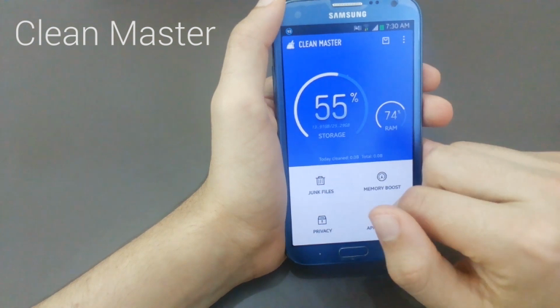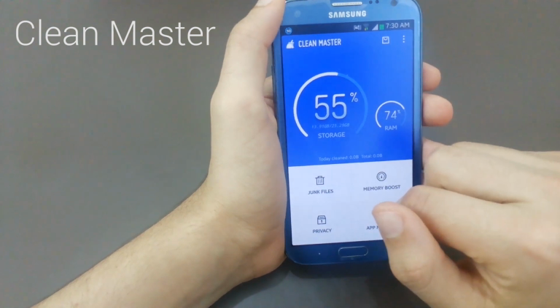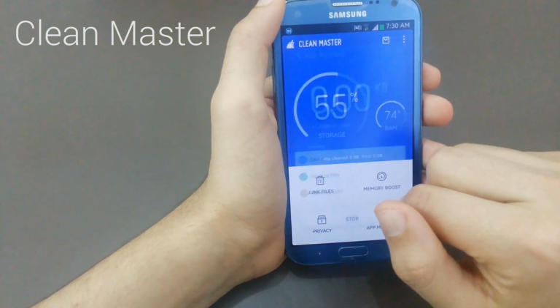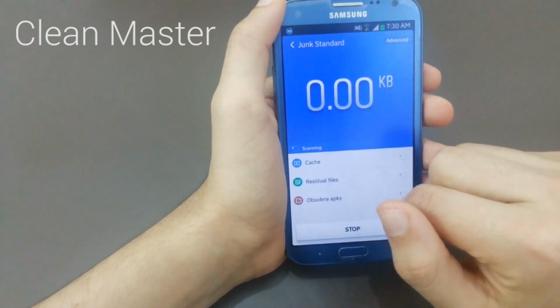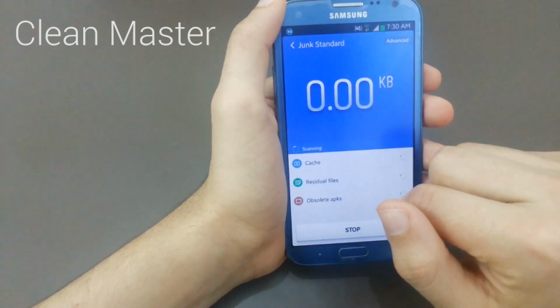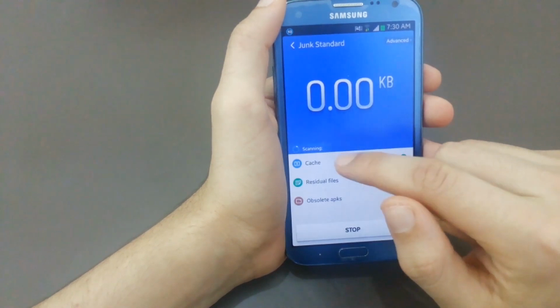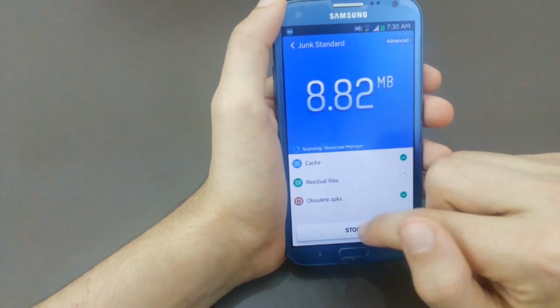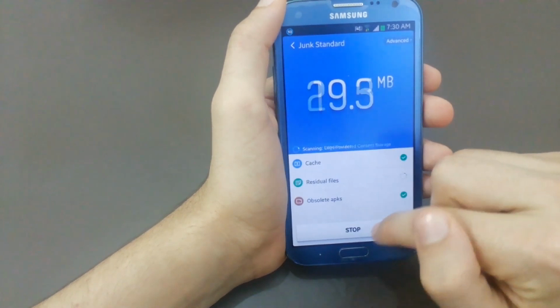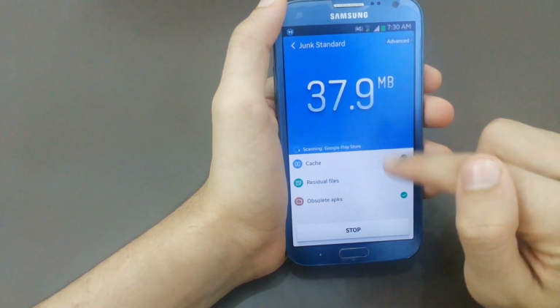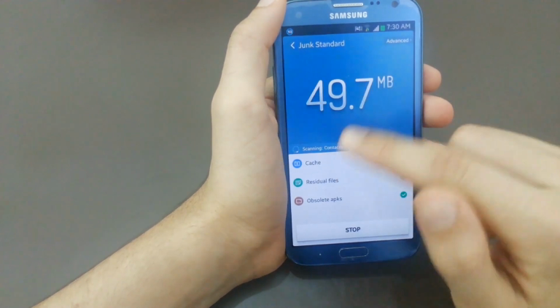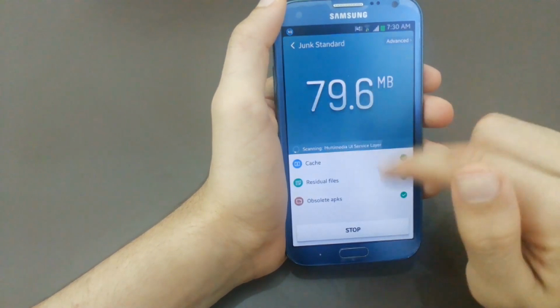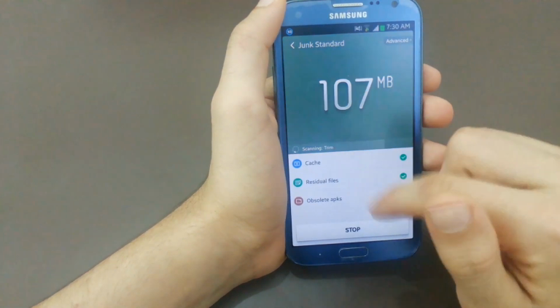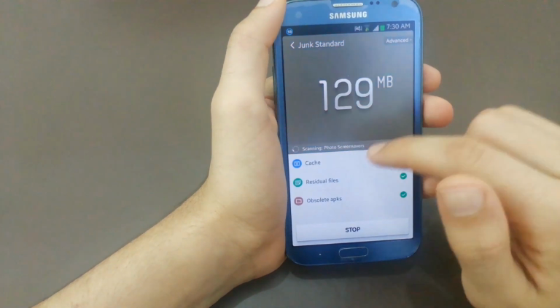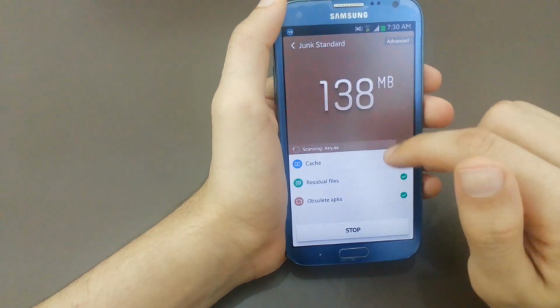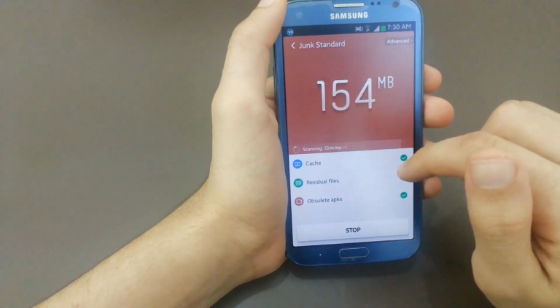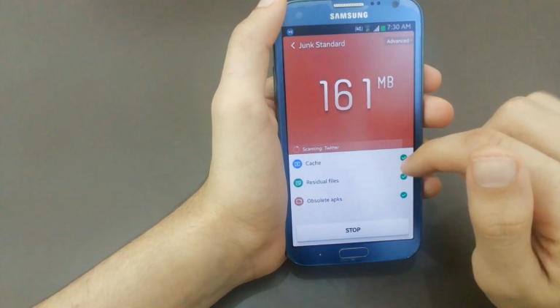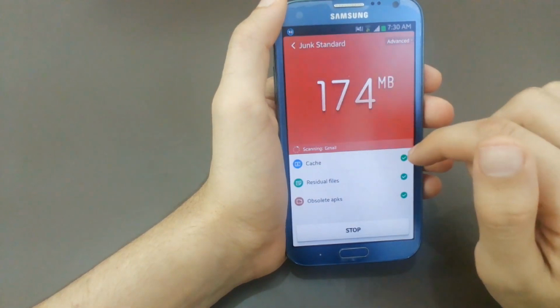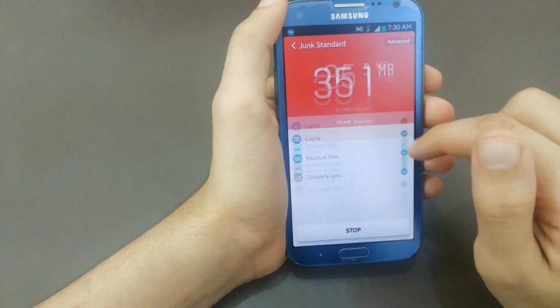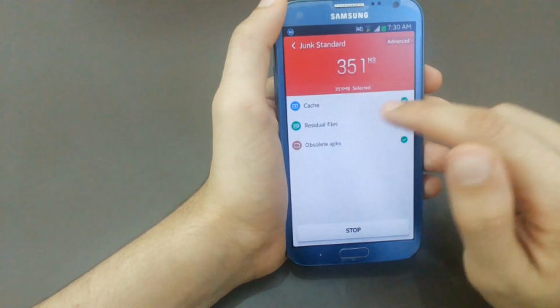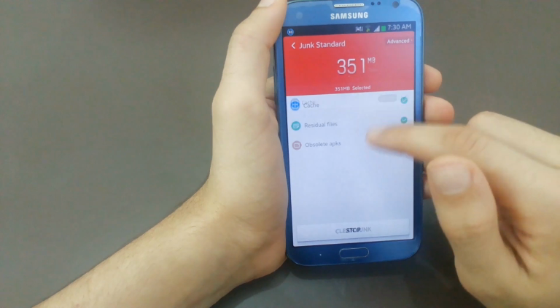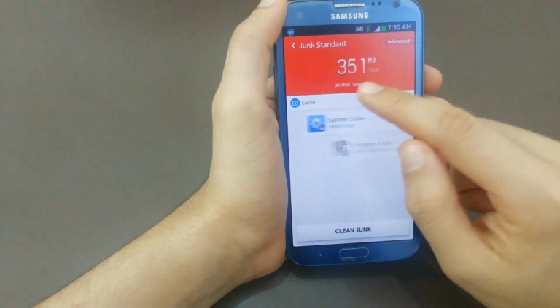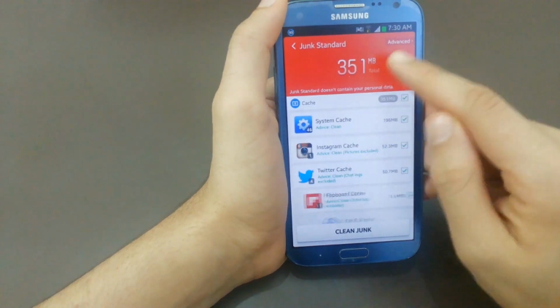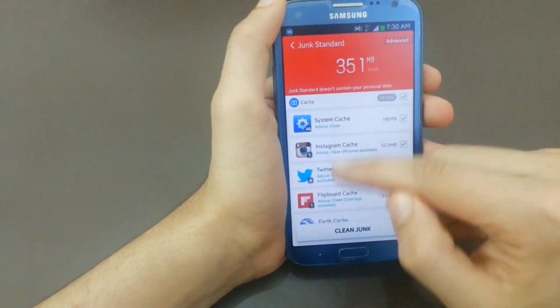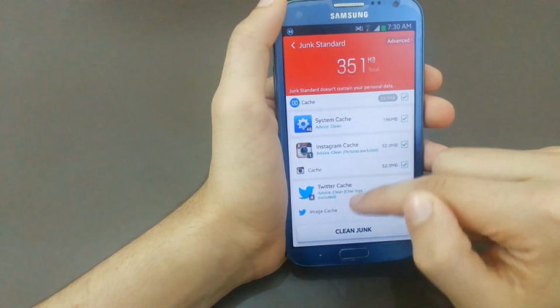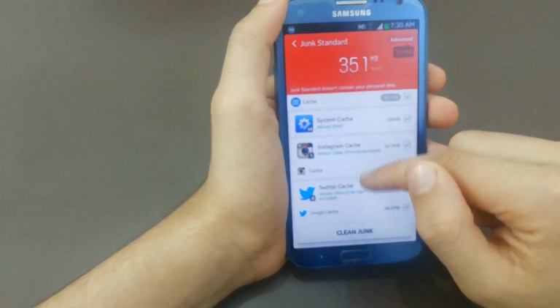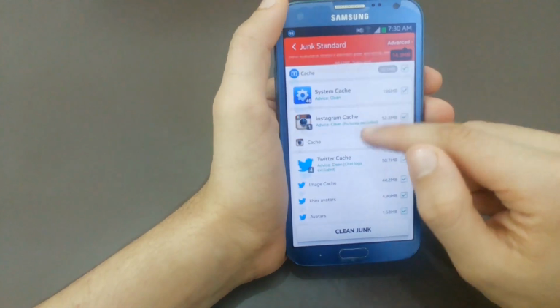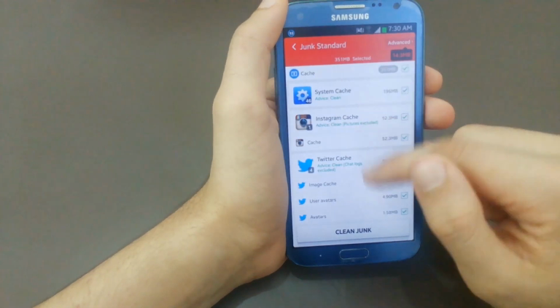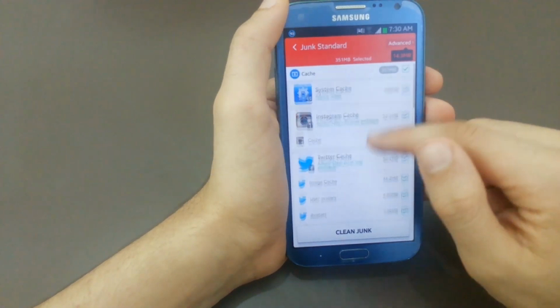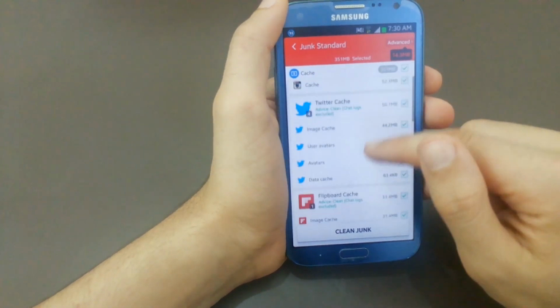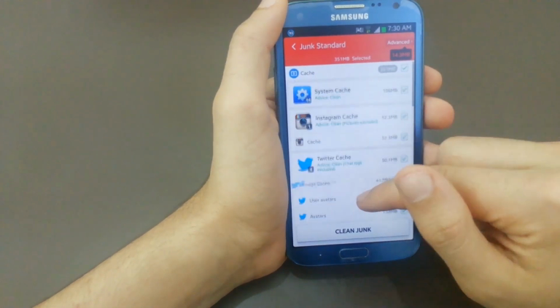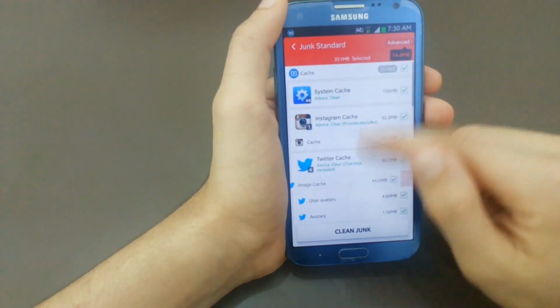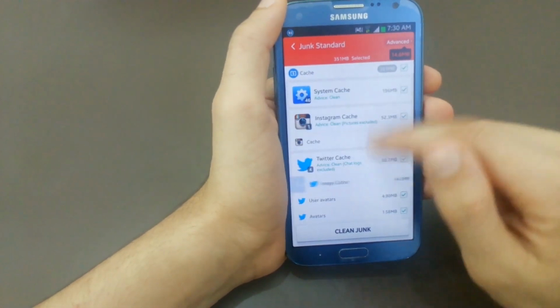First, we will start with Clean Master, which allows you to clean all junk files from your Android device. You could also manage your apps through it.